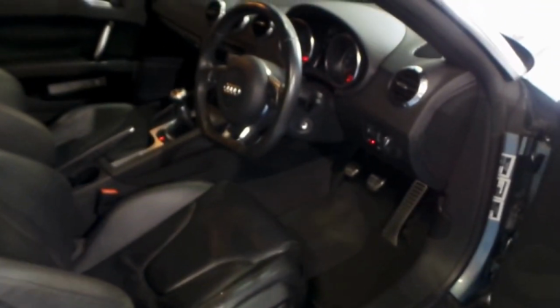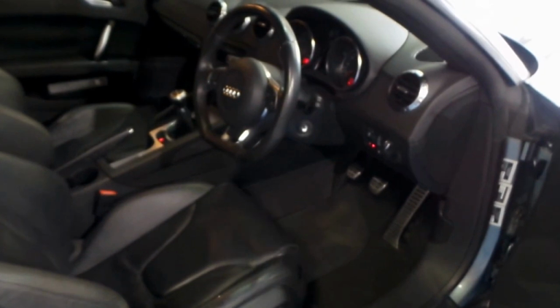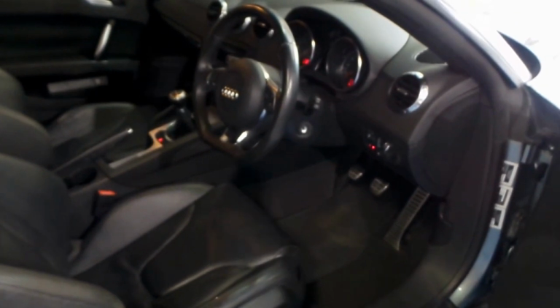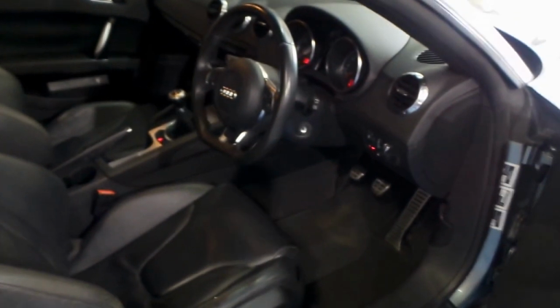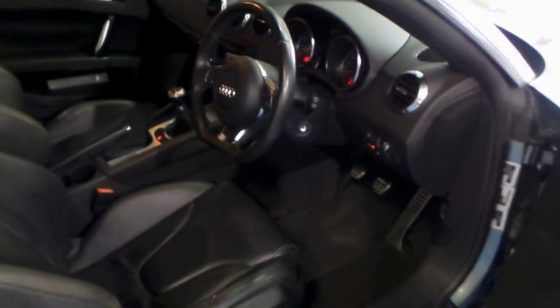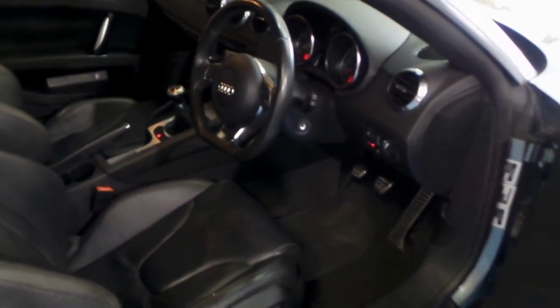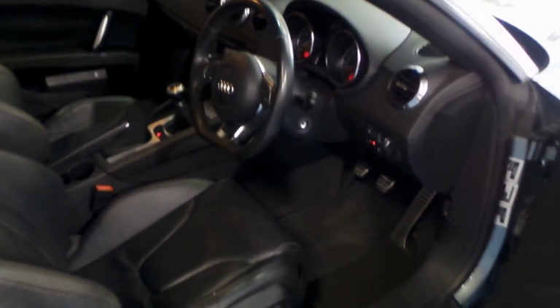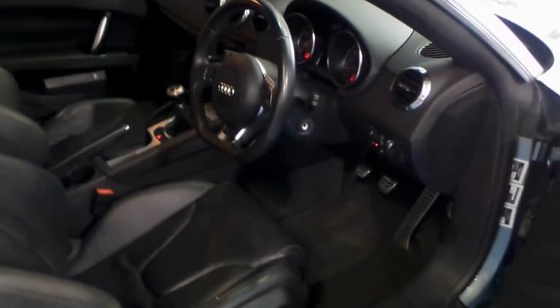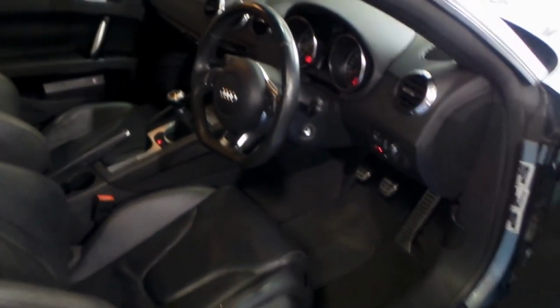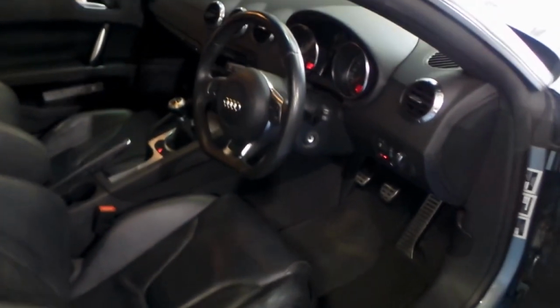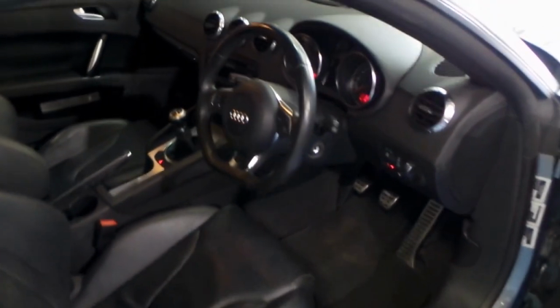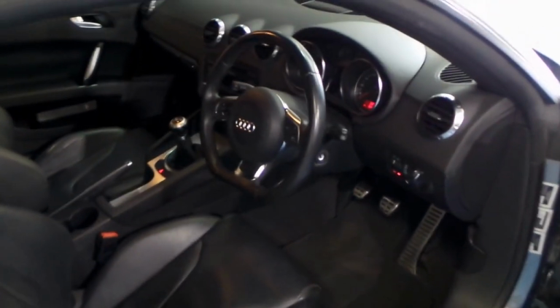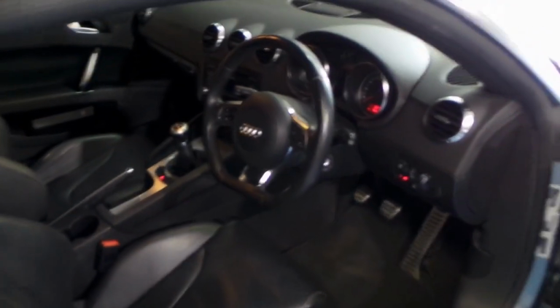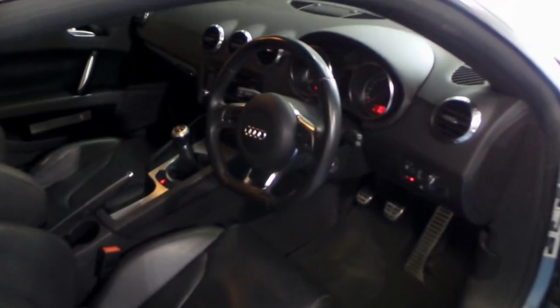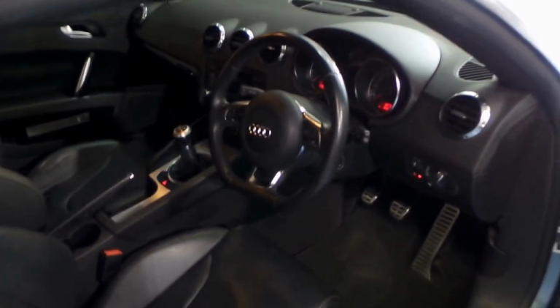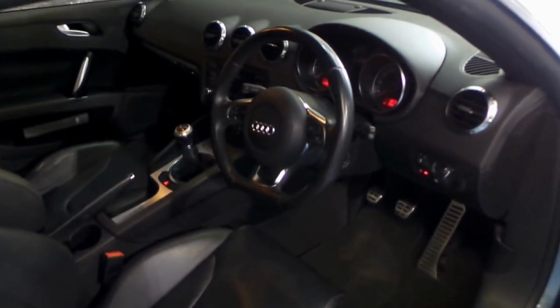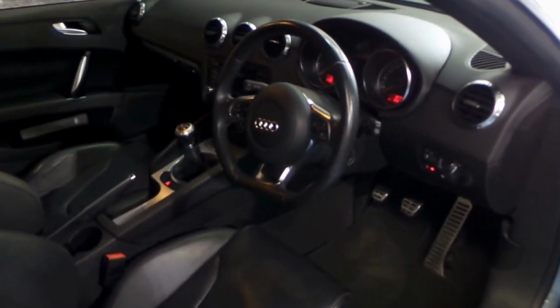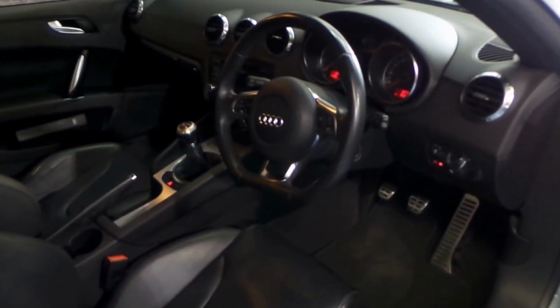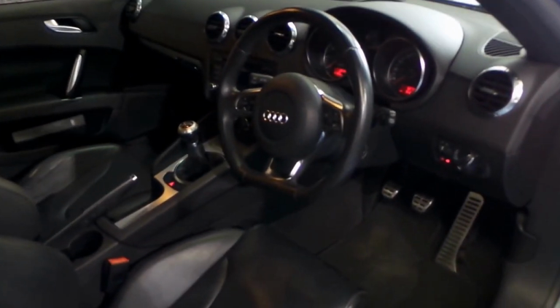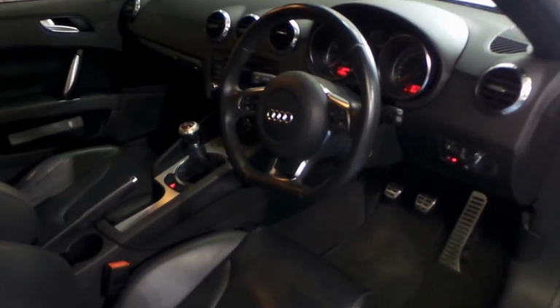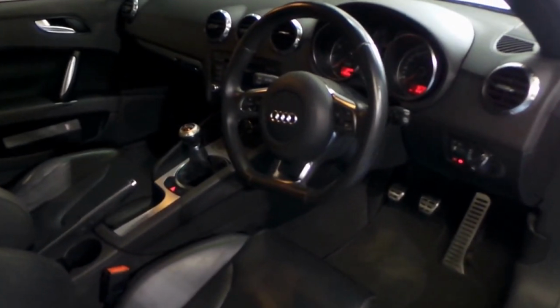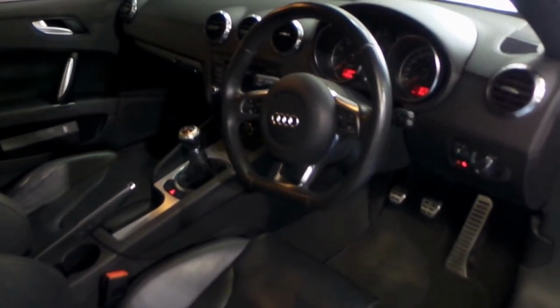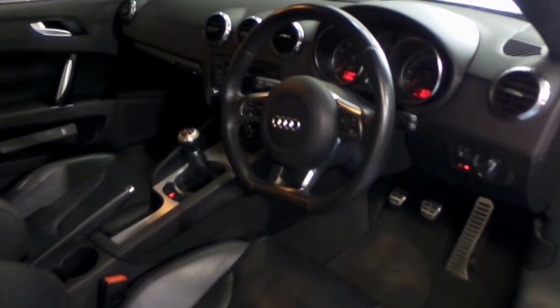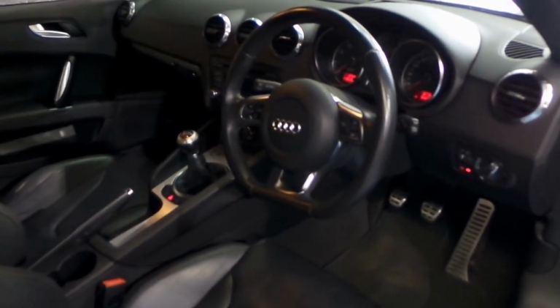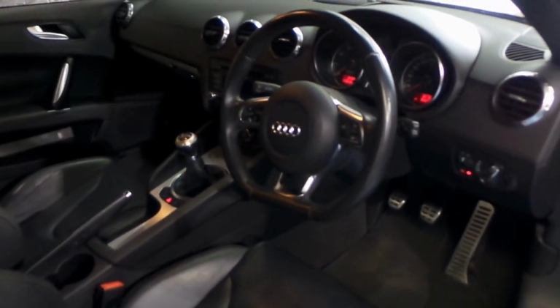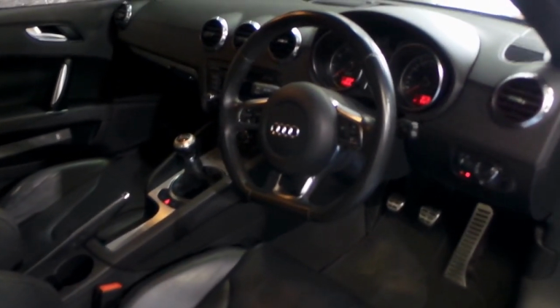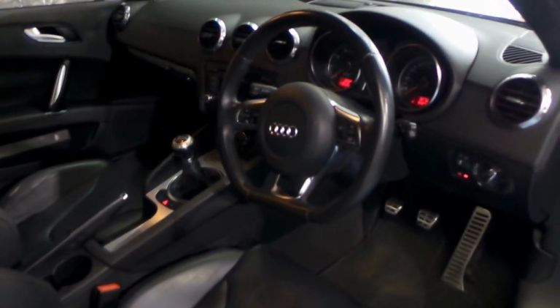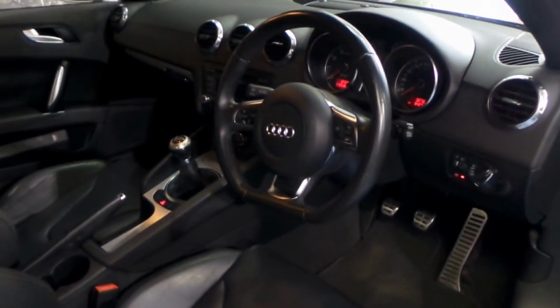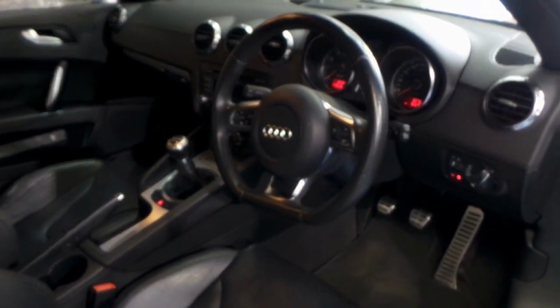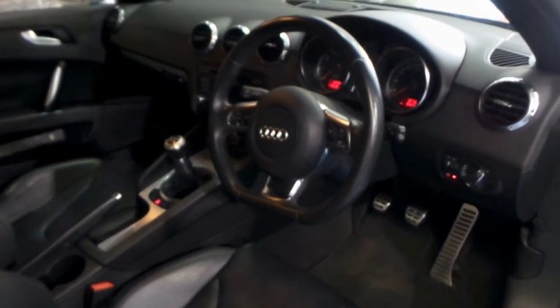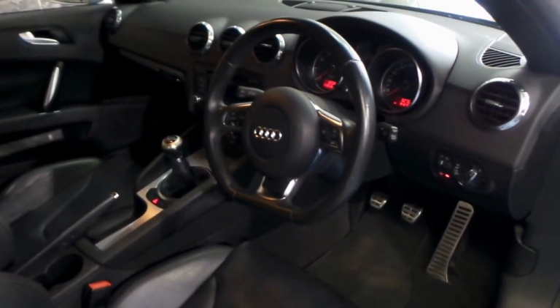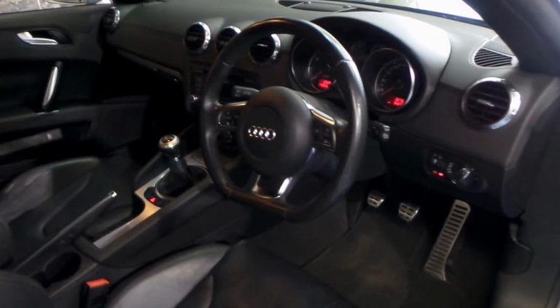This was owned by a very fussy owner. The timing belt has been done as well.